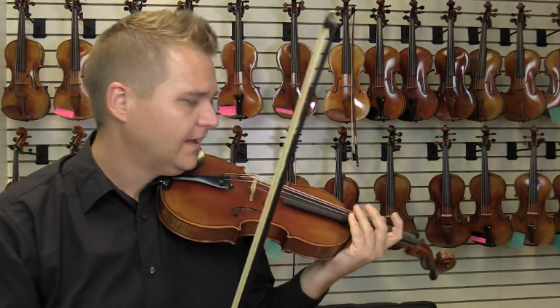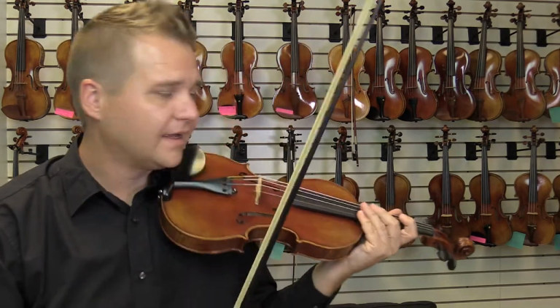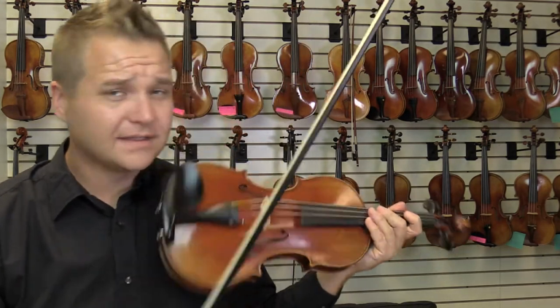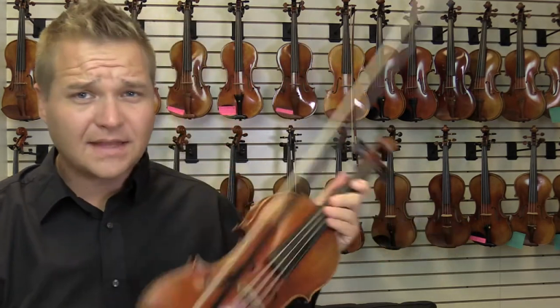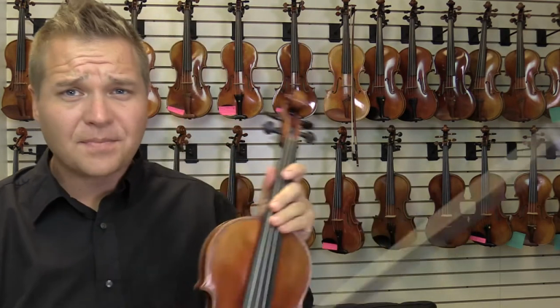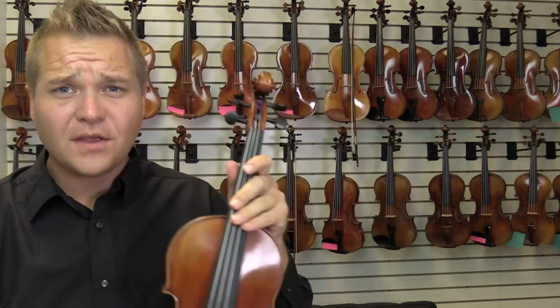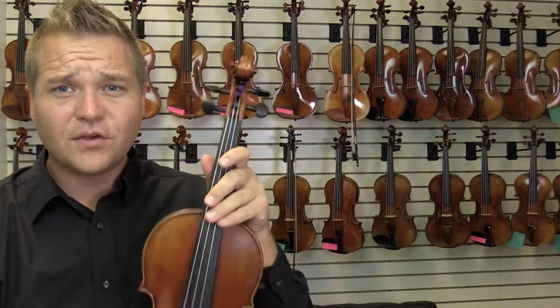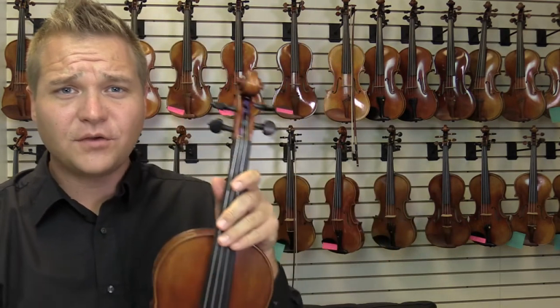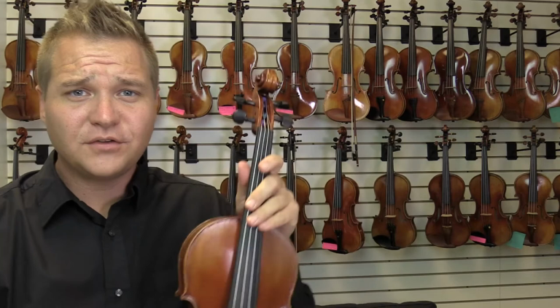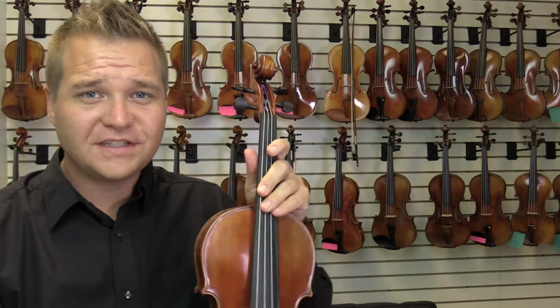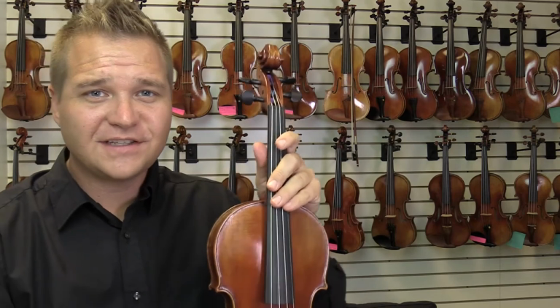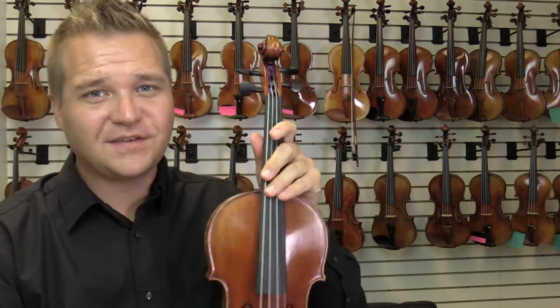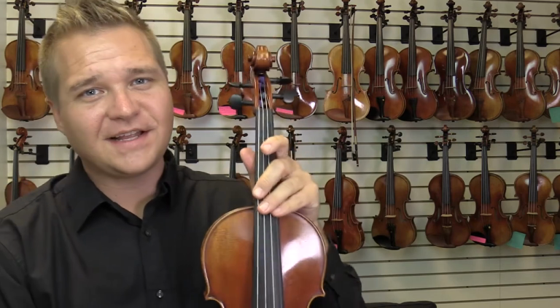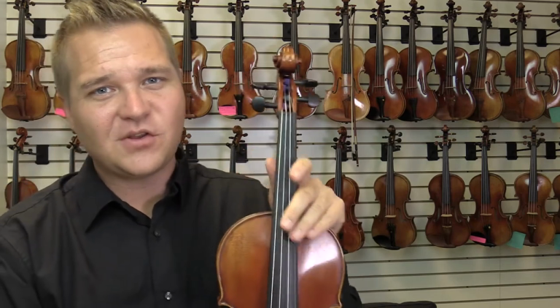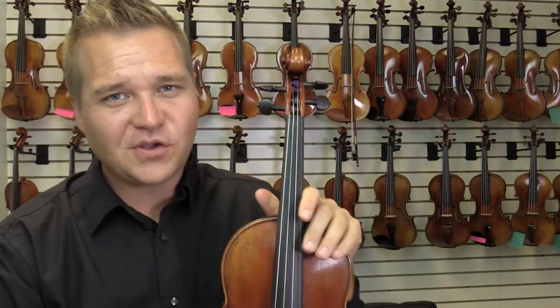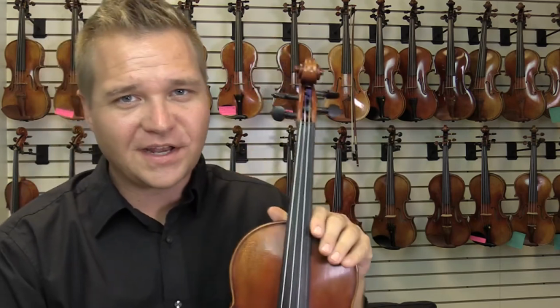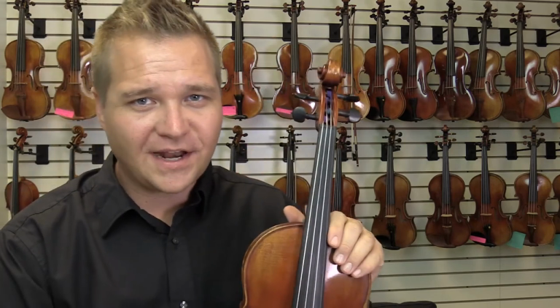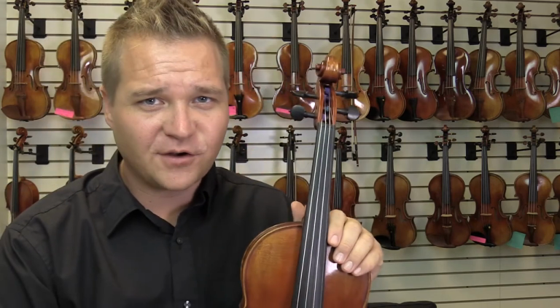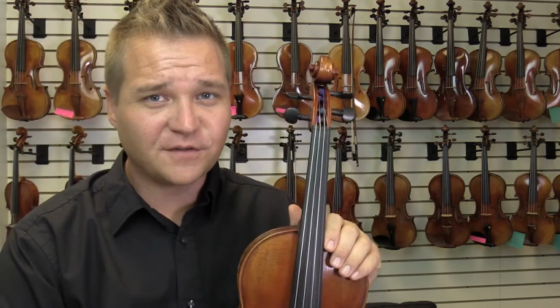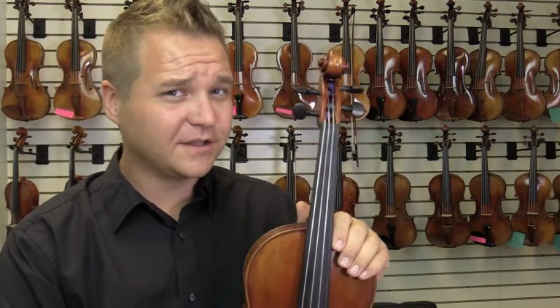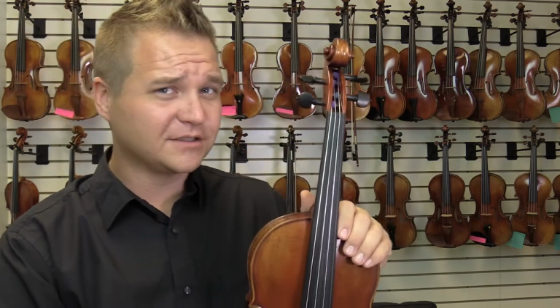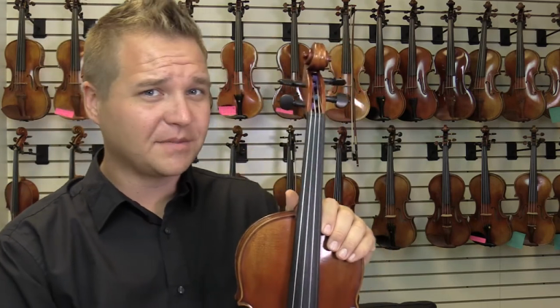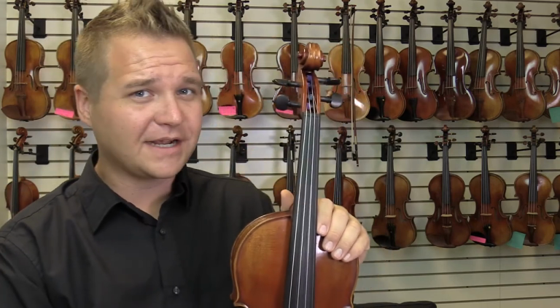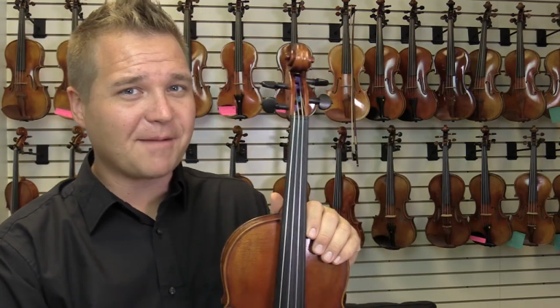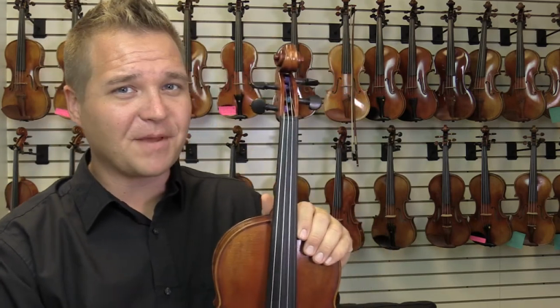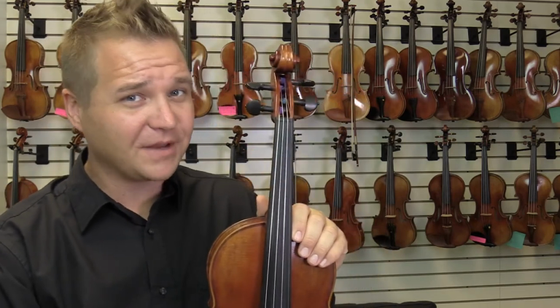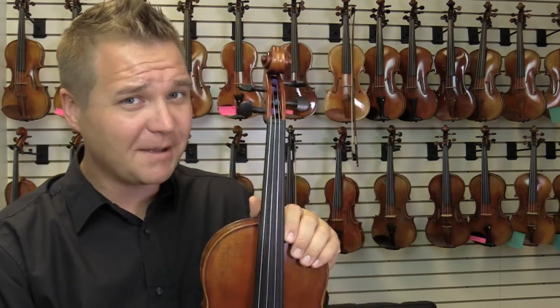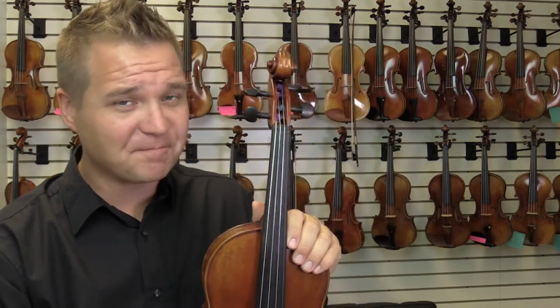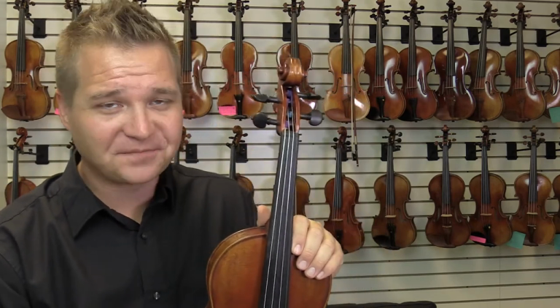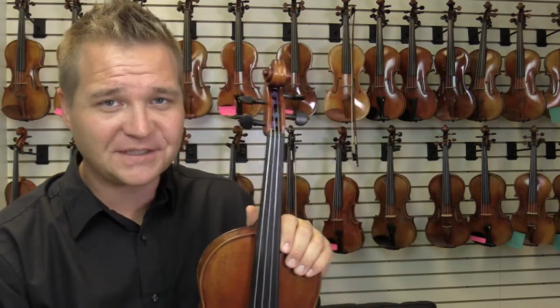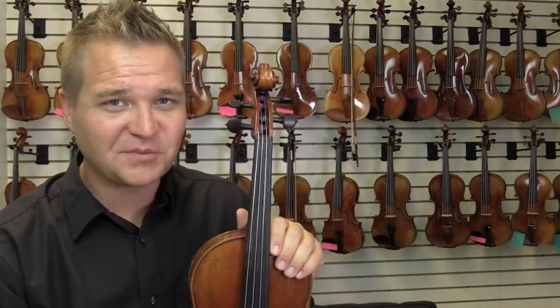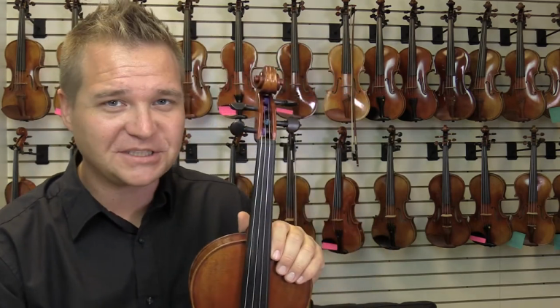I was loving that. So if you're interested in this violin, you can head on over to FiddlerShop.com and pick it up. Thanks so much.